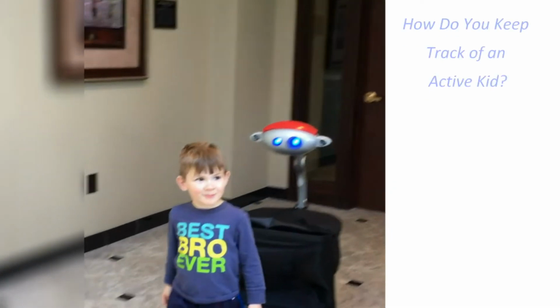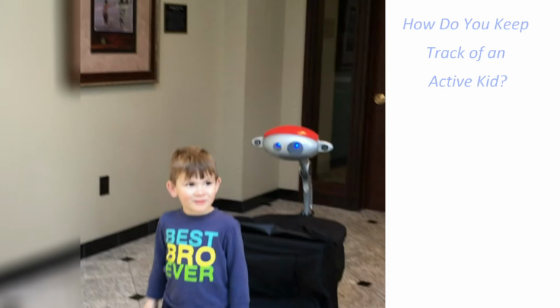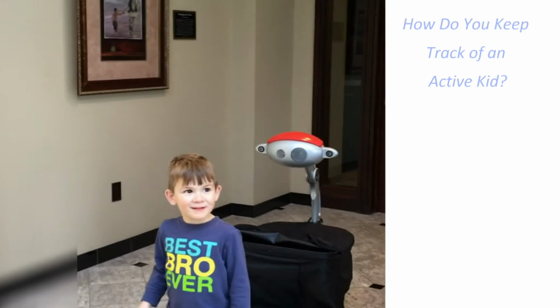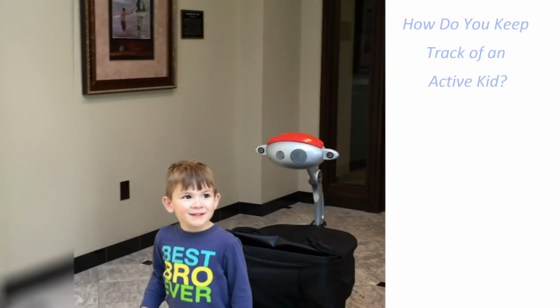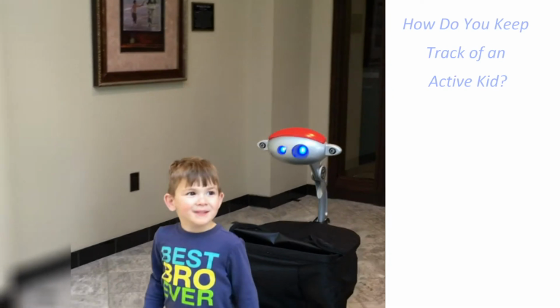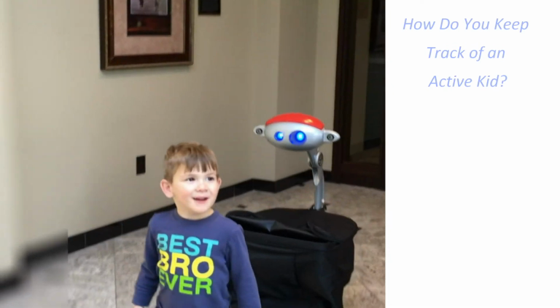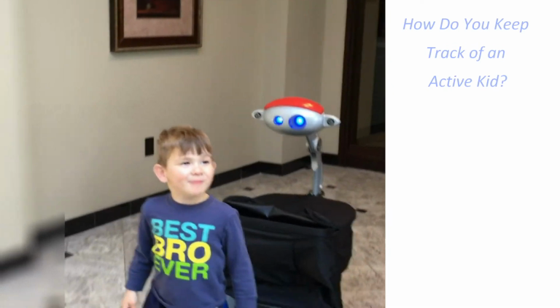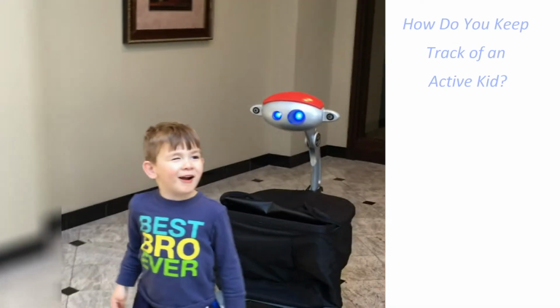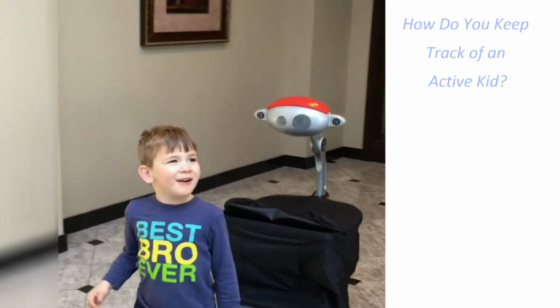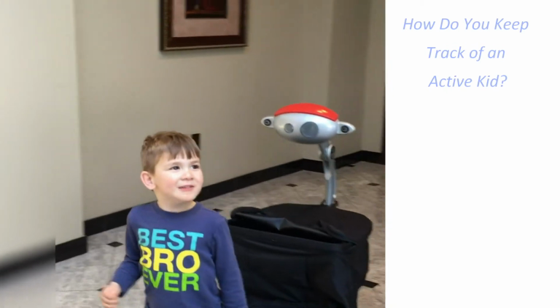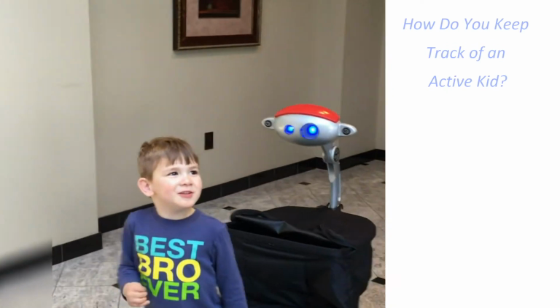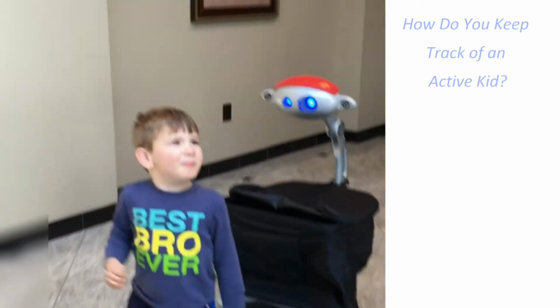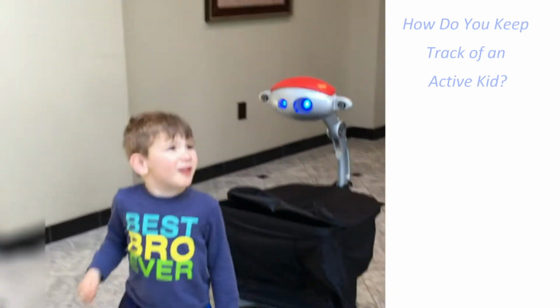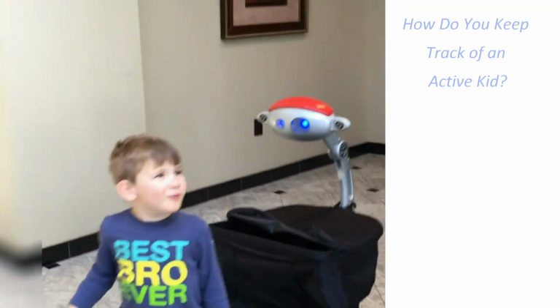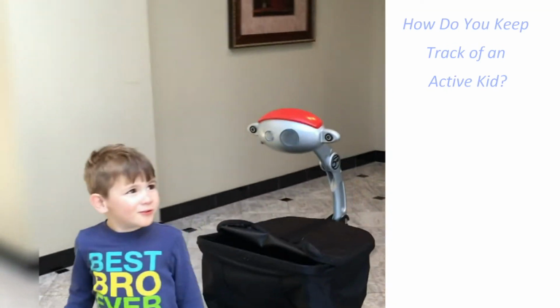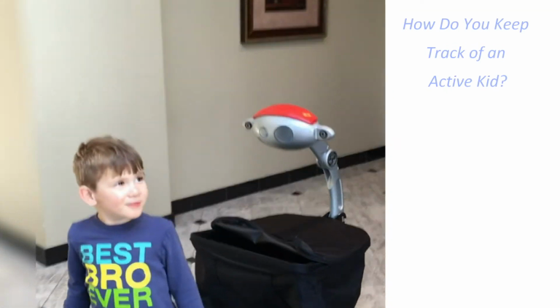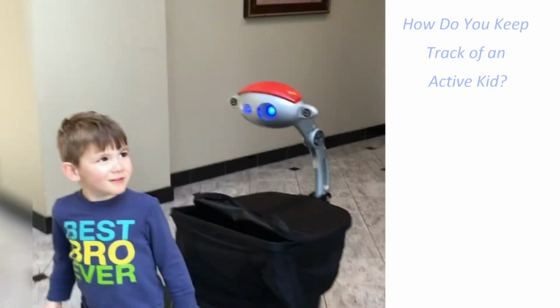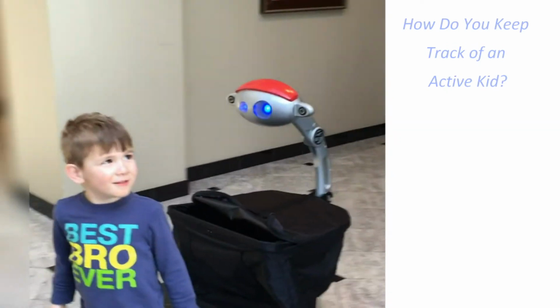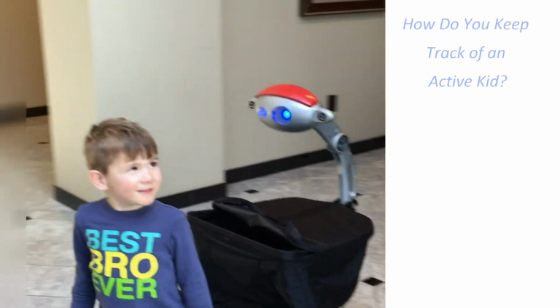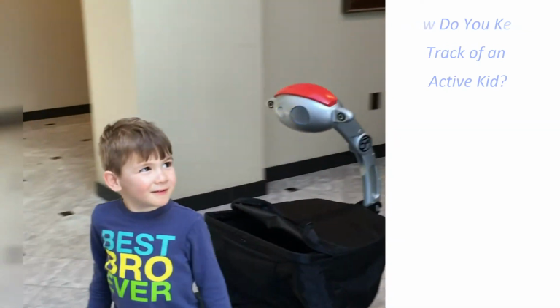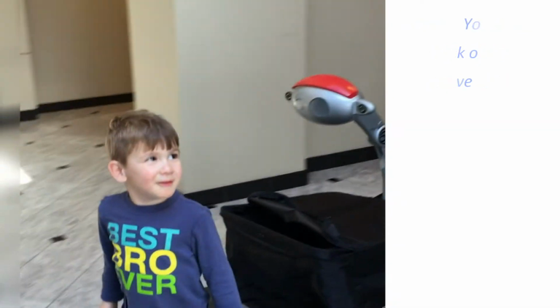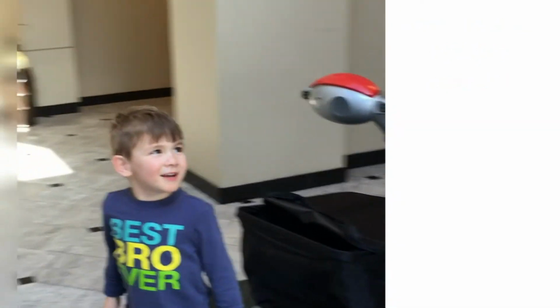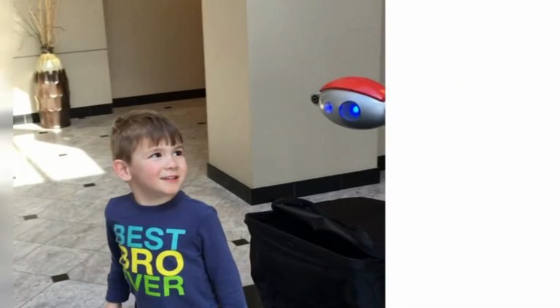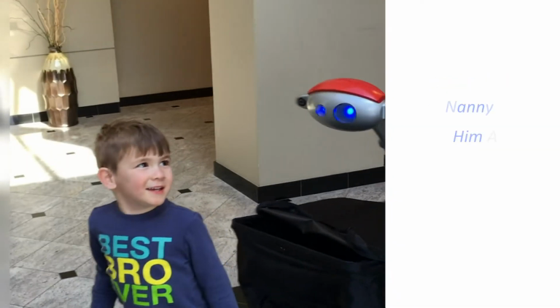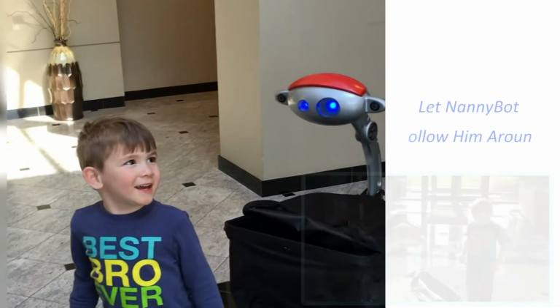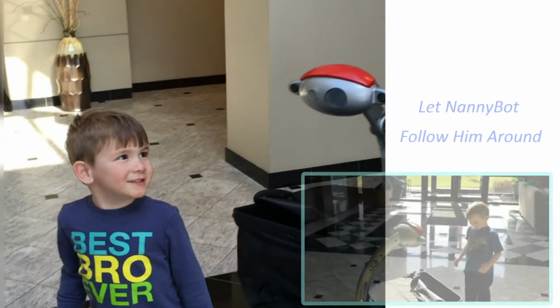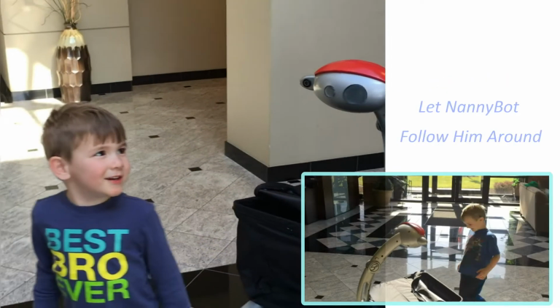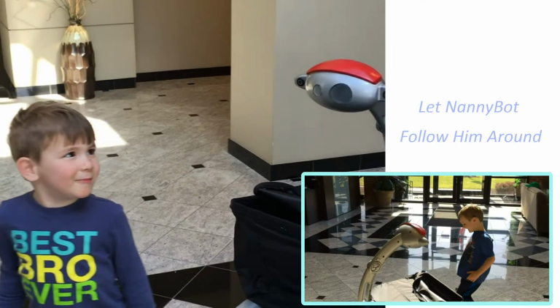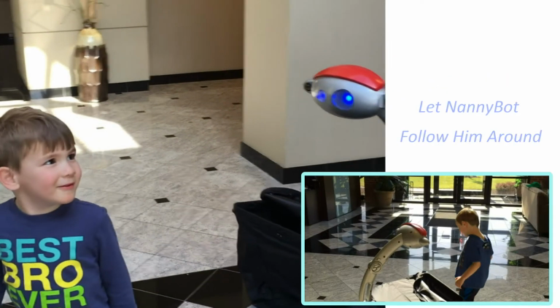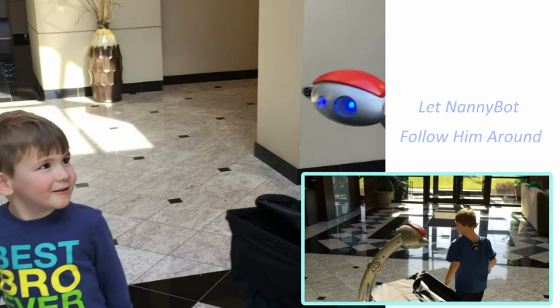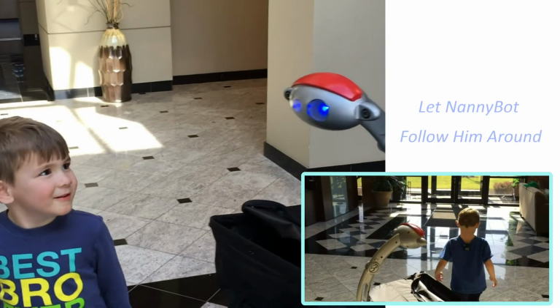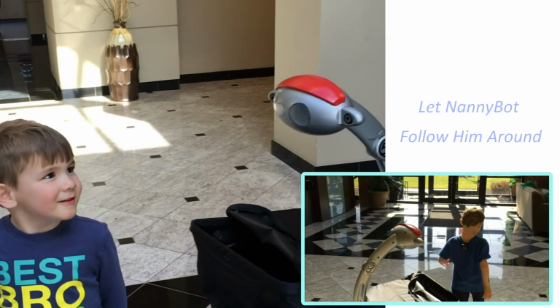How do you keep track of an active kid? Let Nanny Bot follow him around.